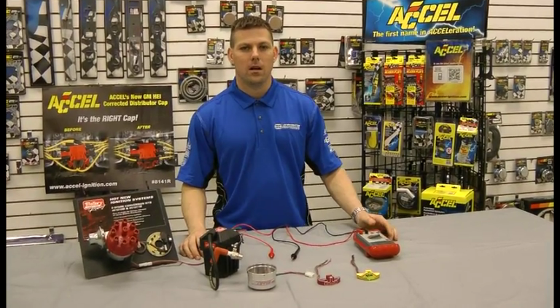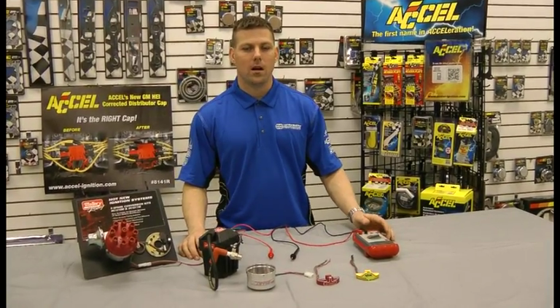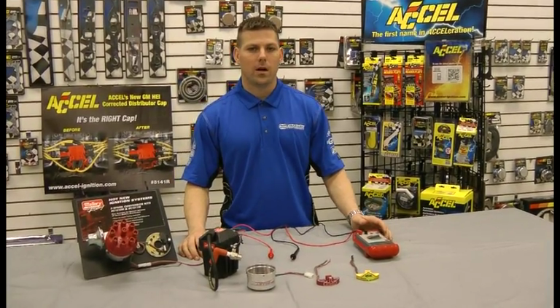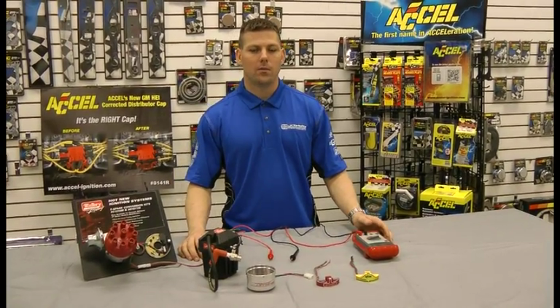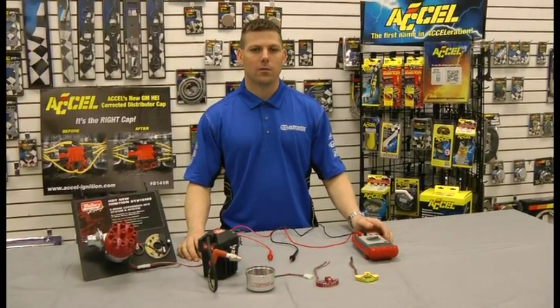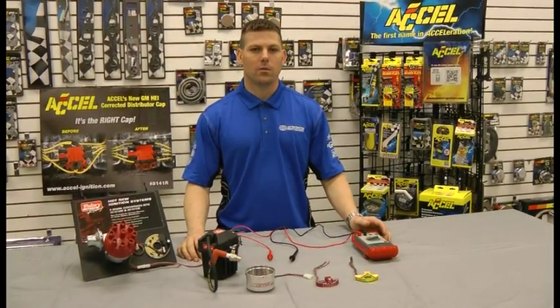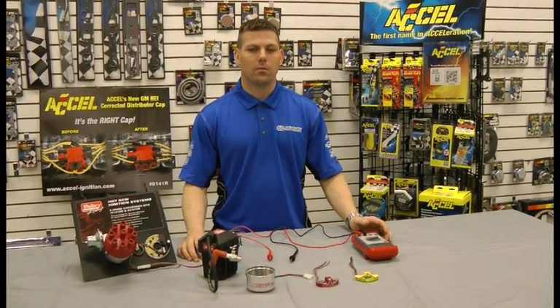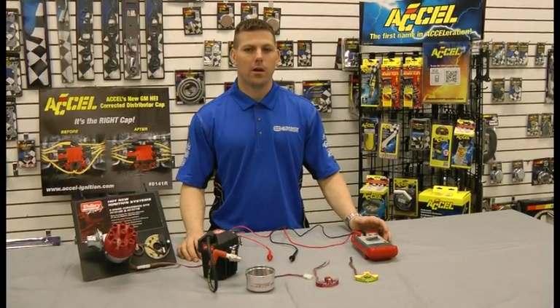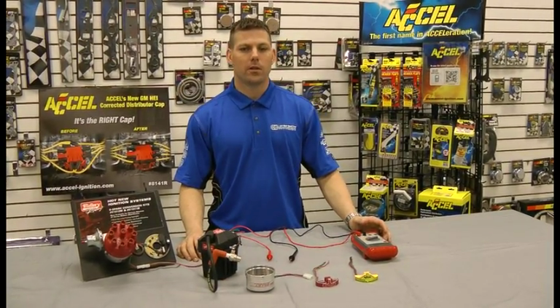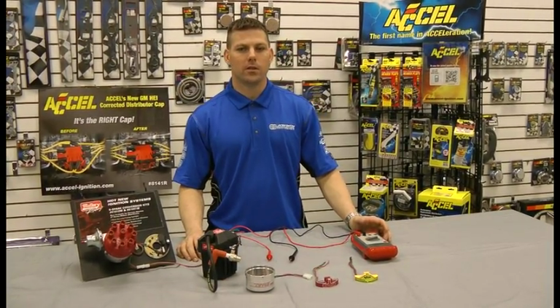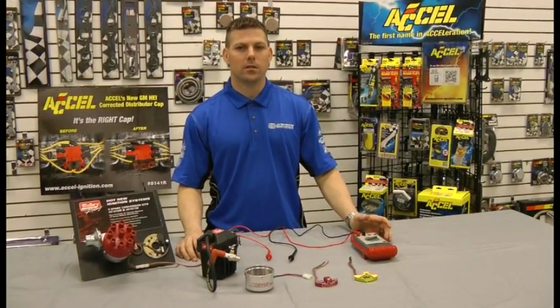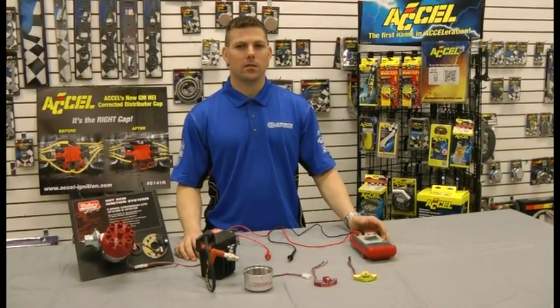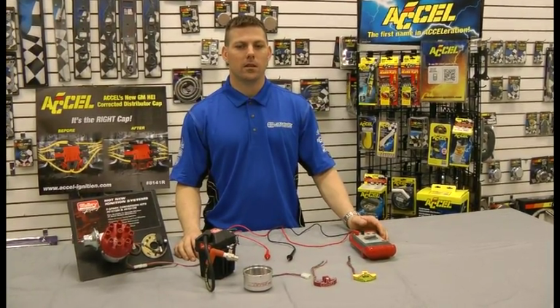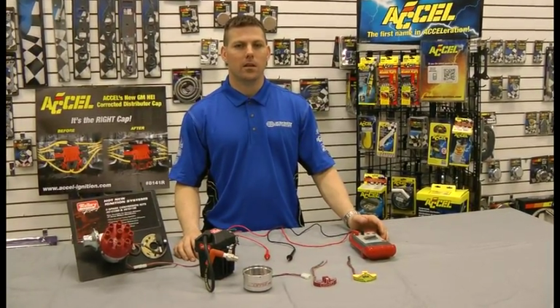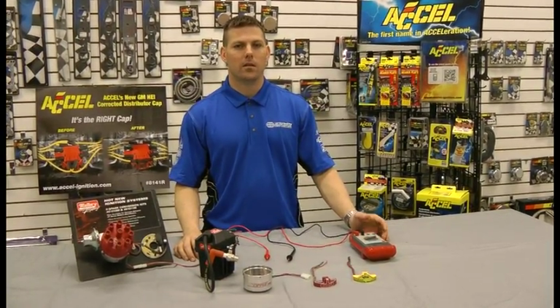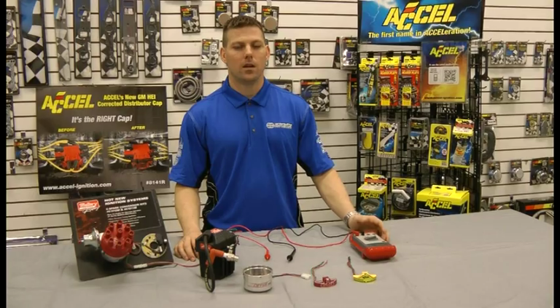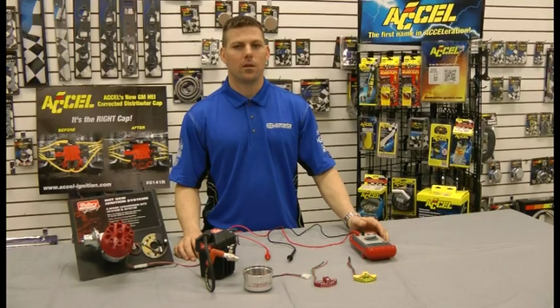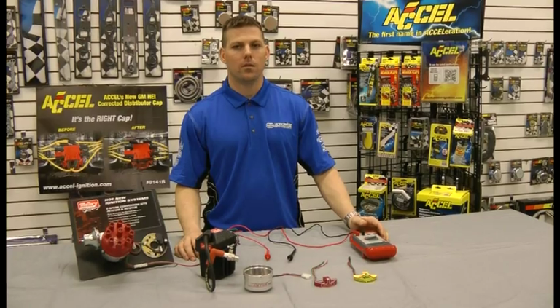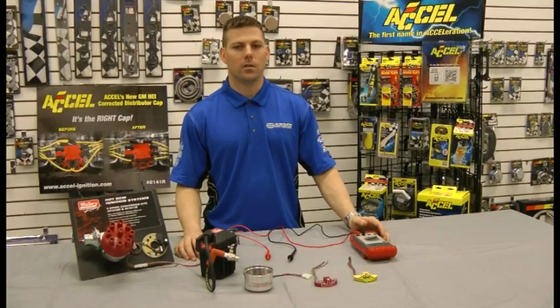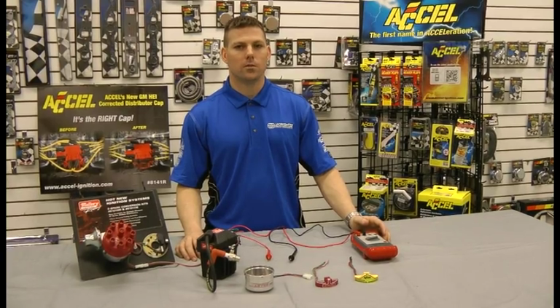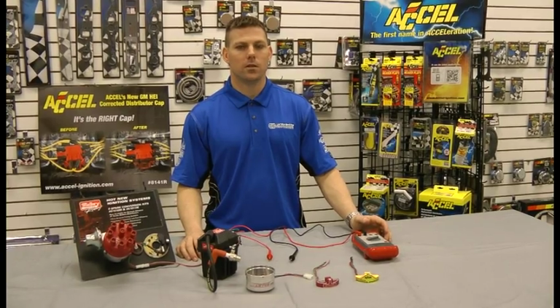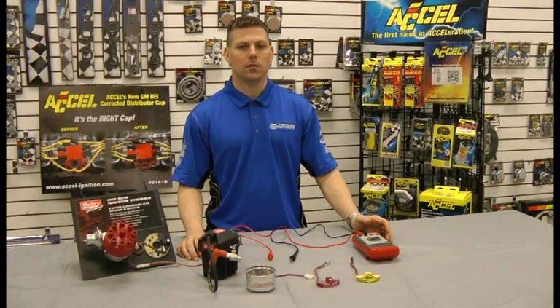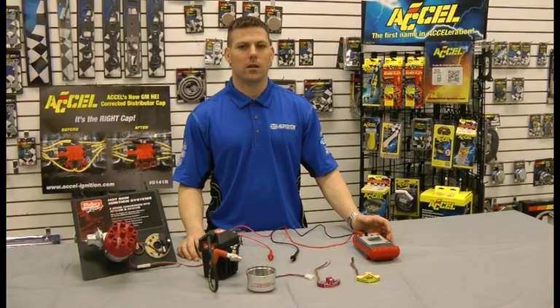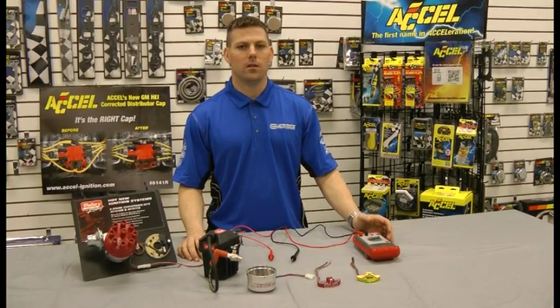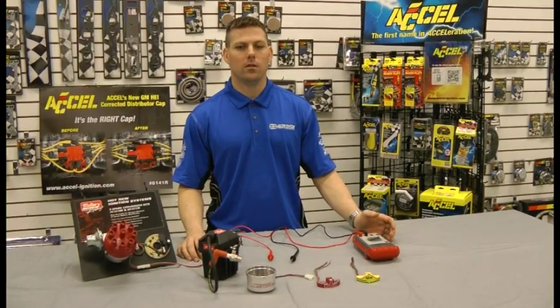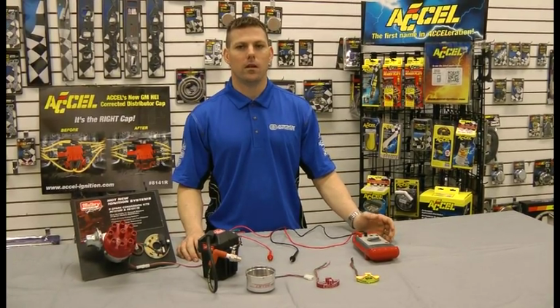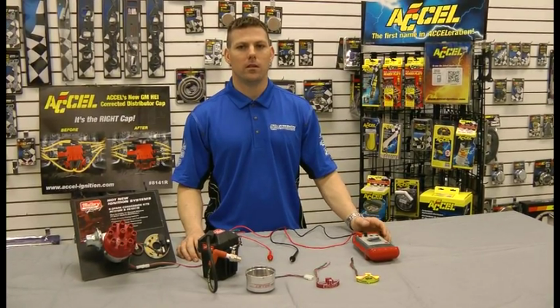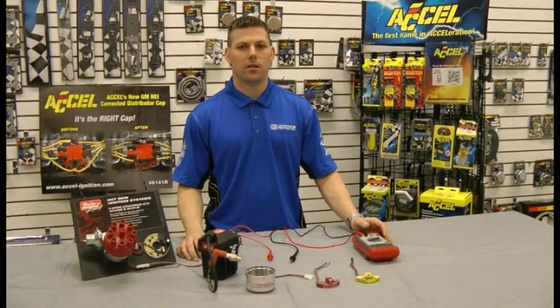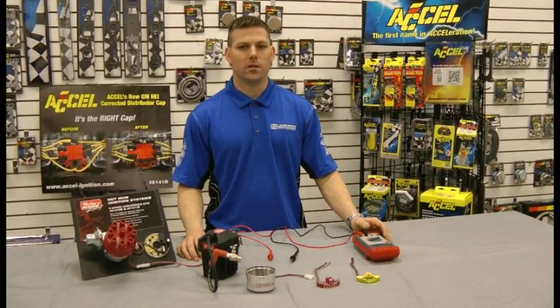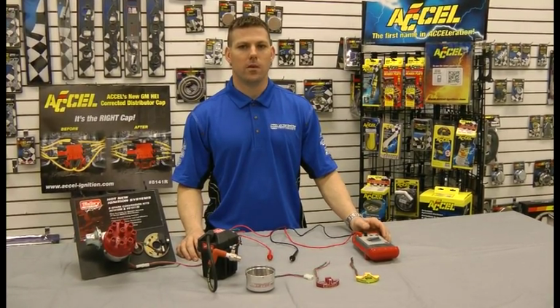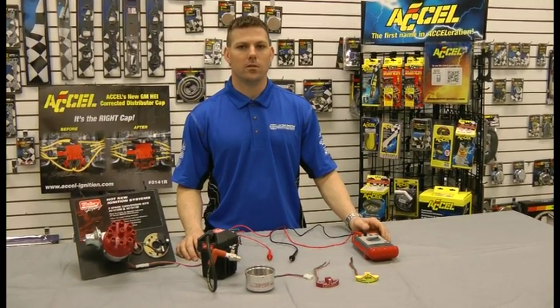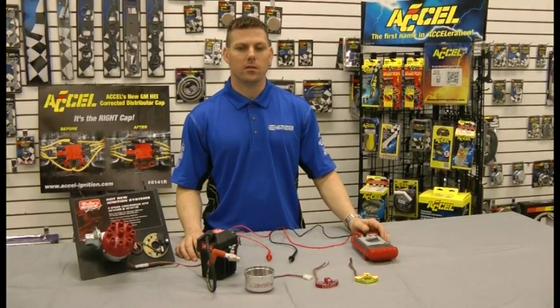Hi, my name is Rick with Mallory Ignition, and today we're going to do the test procedure on the Unilite ignition module.